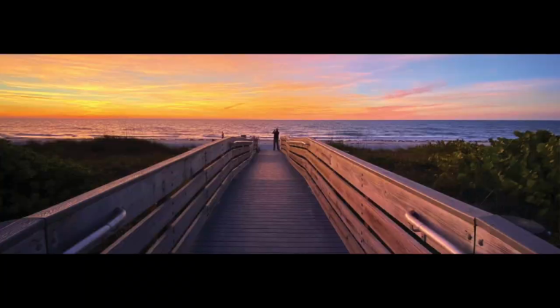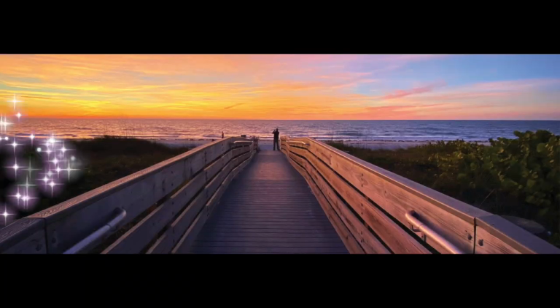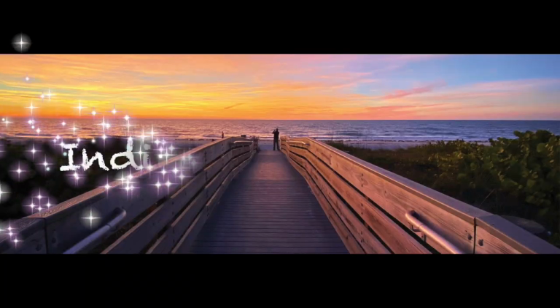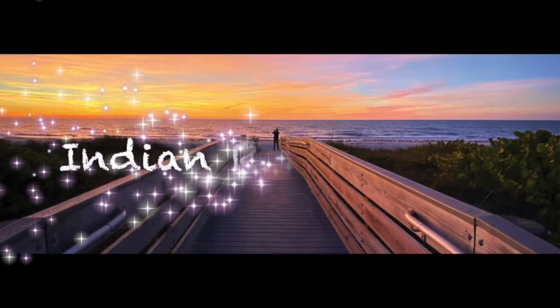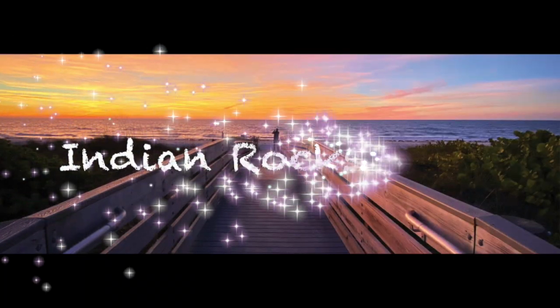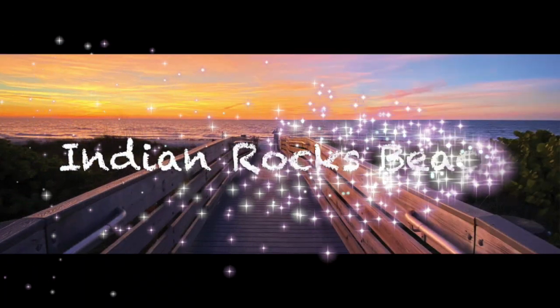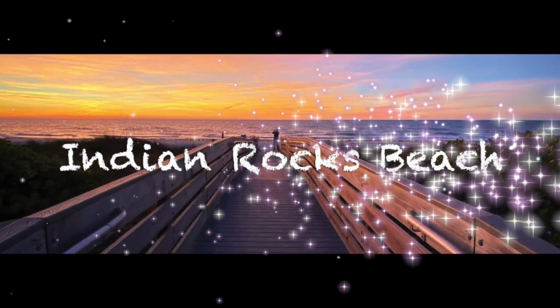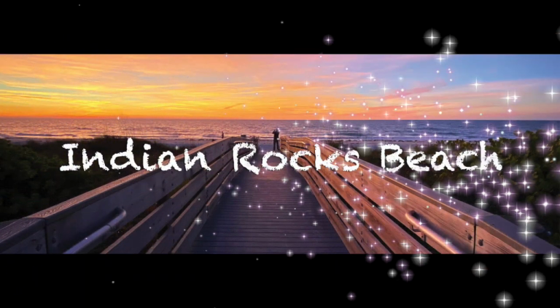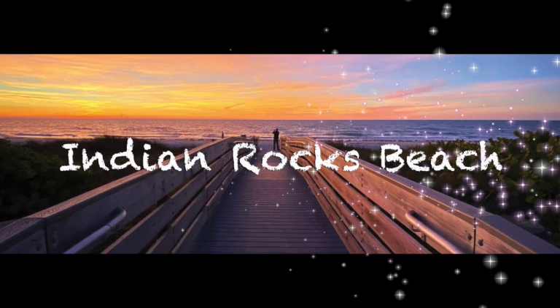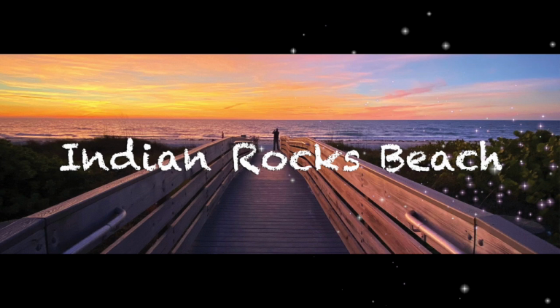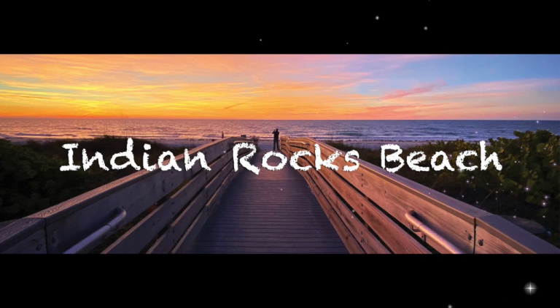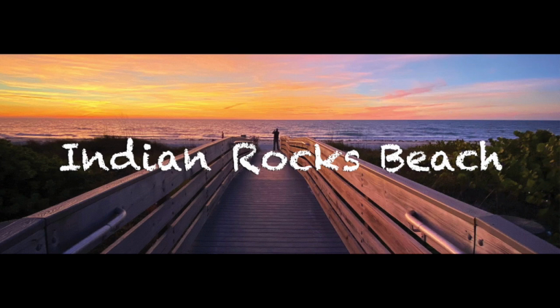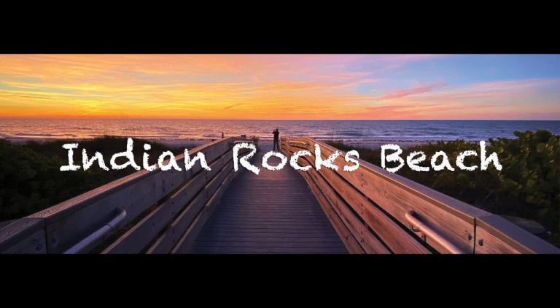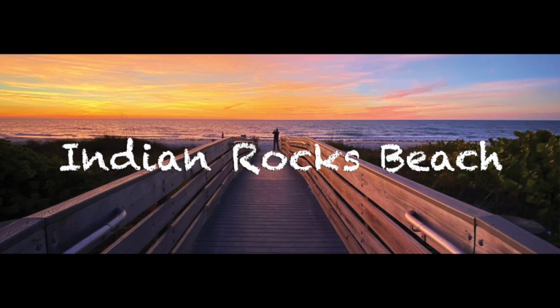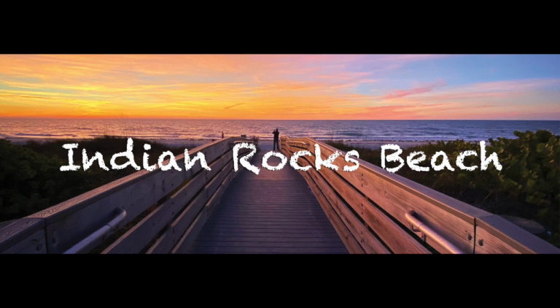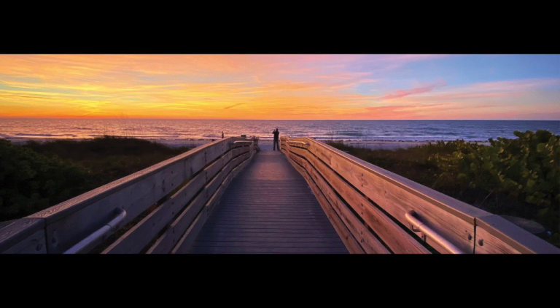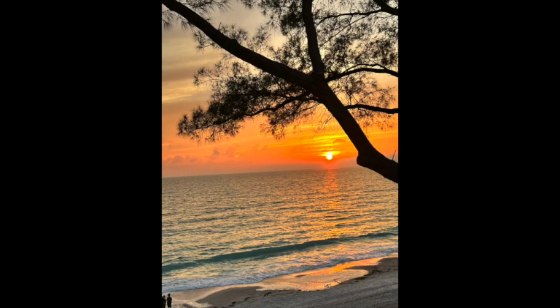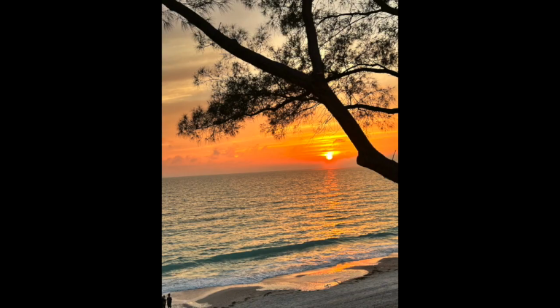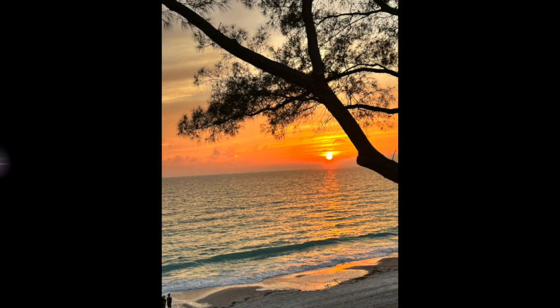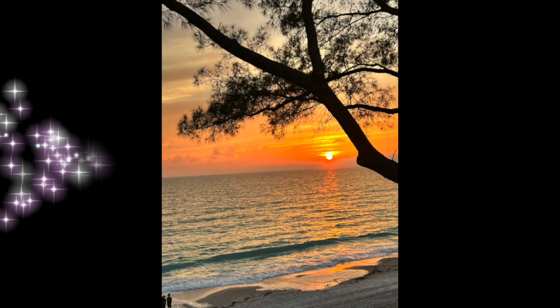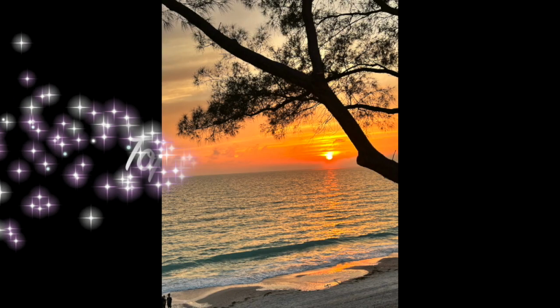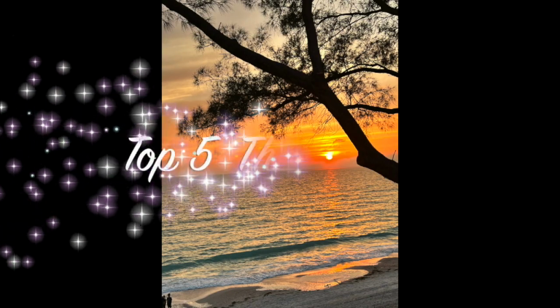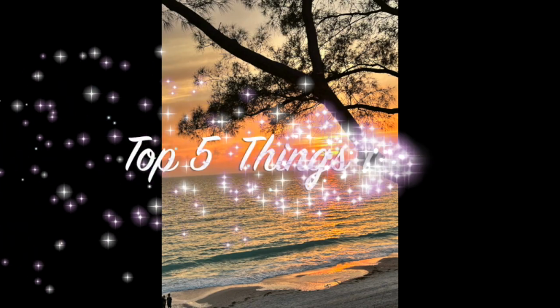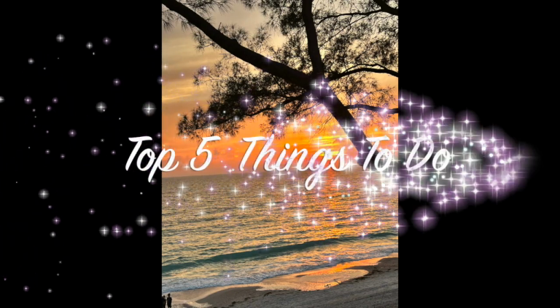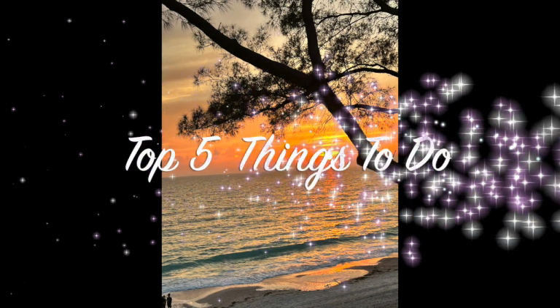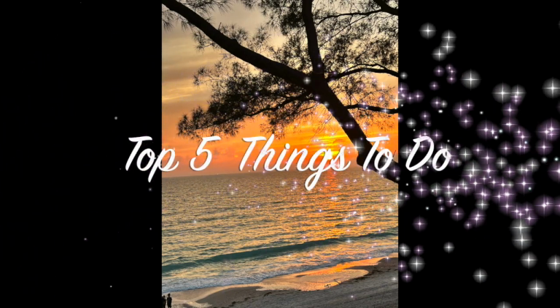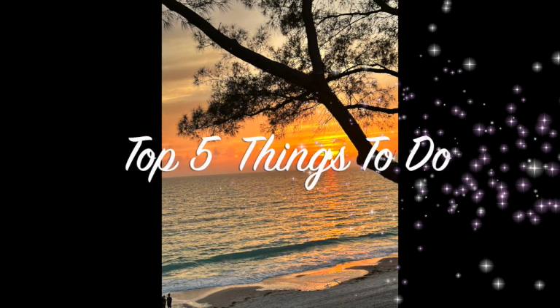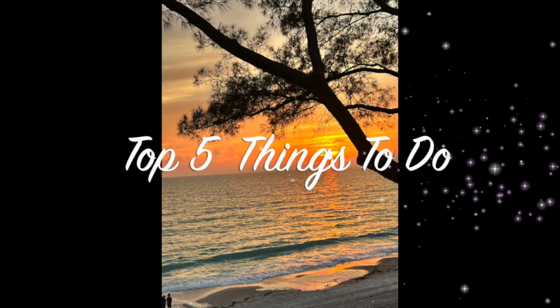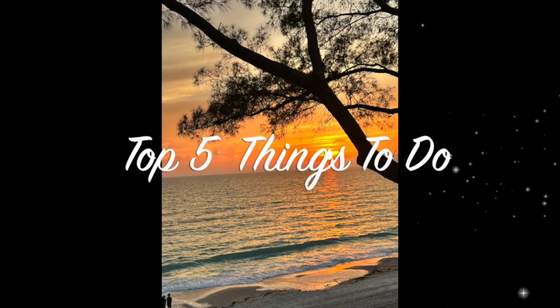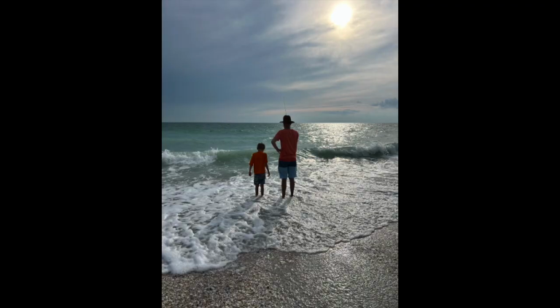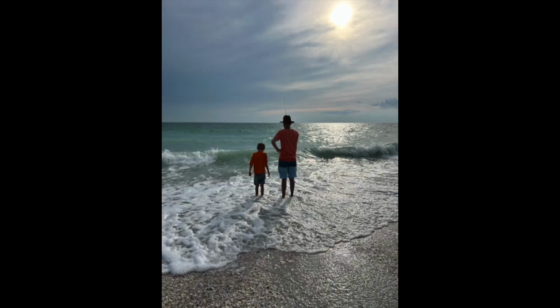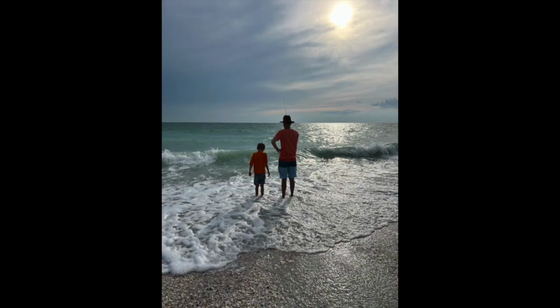Today we visit Indian Rocks Beach. Here are the top five things we recommend that you do during your visit.